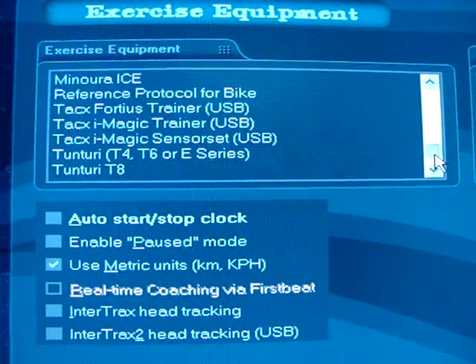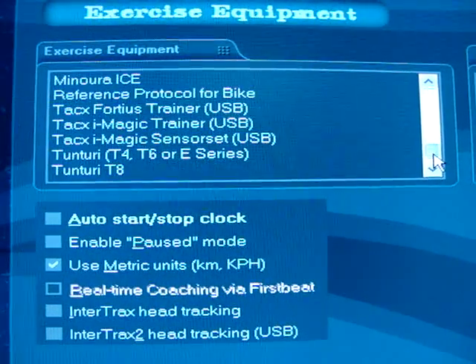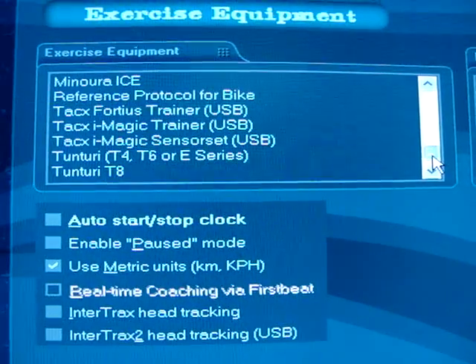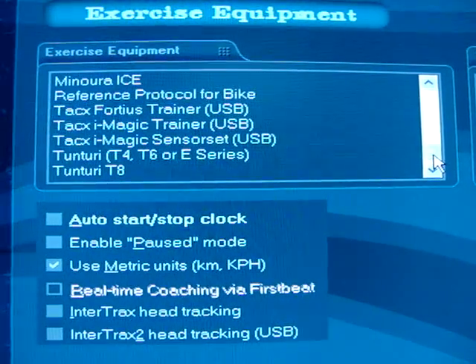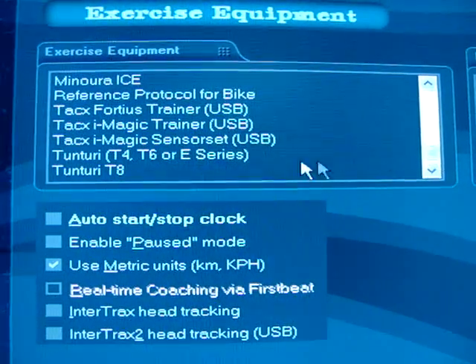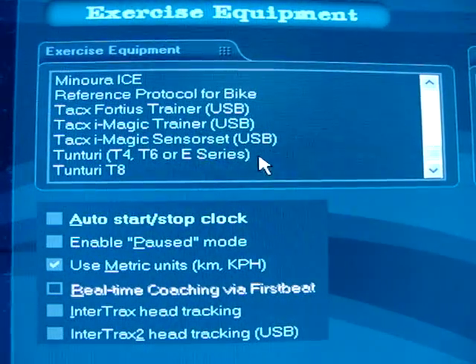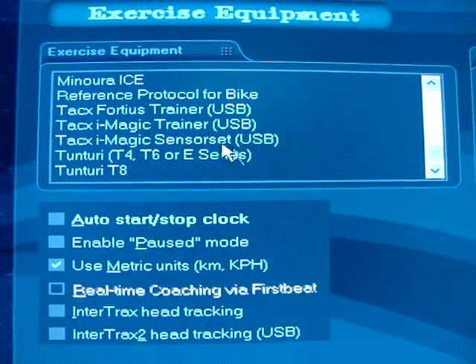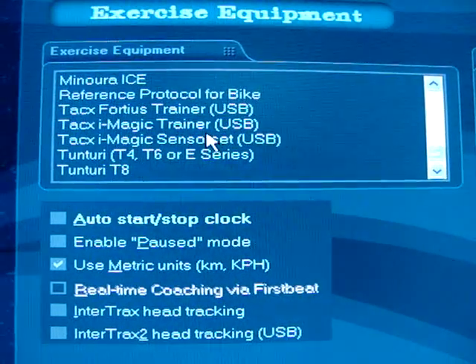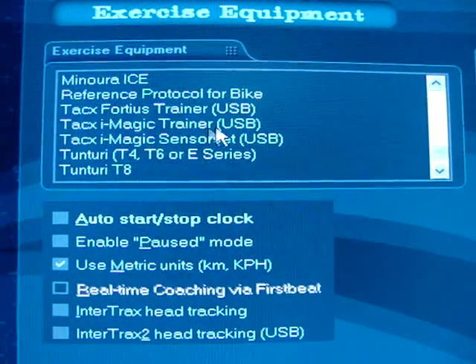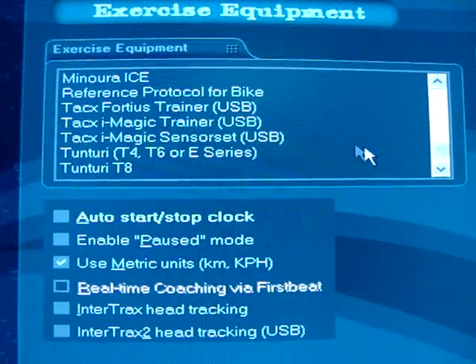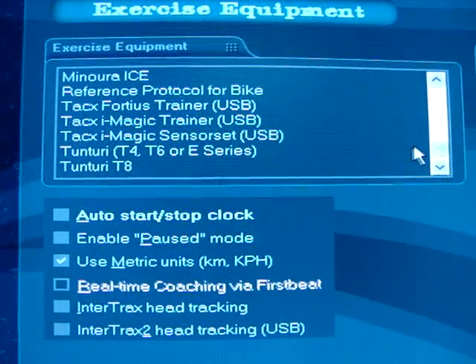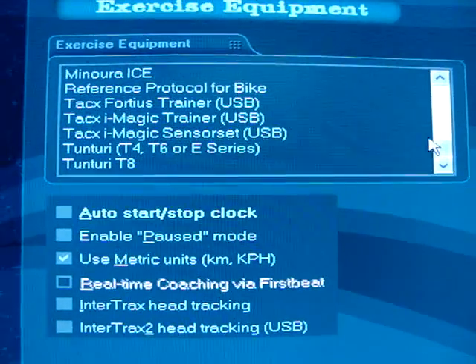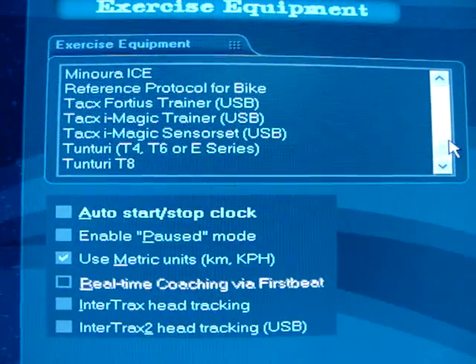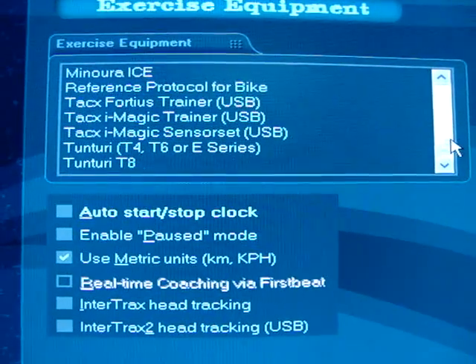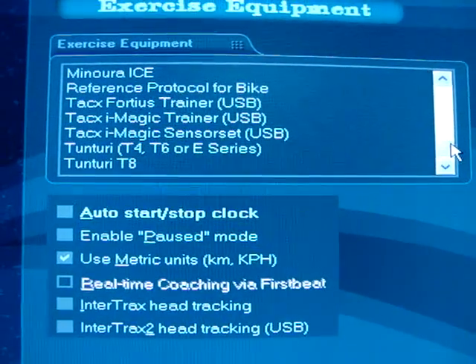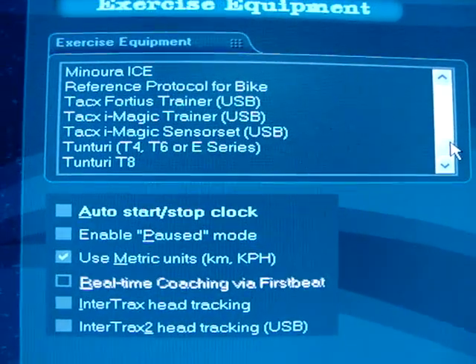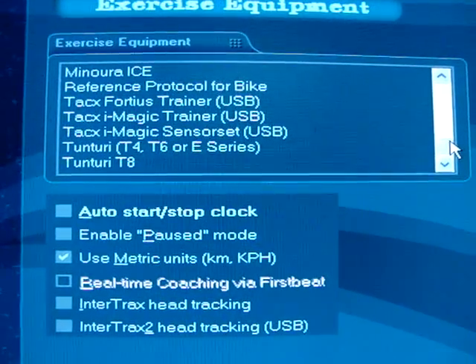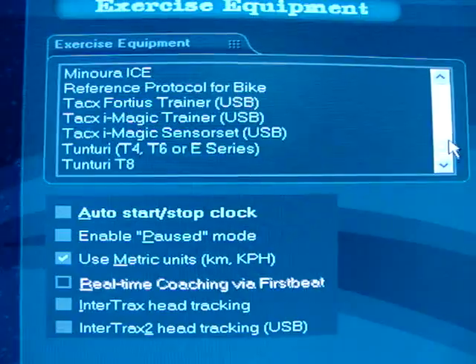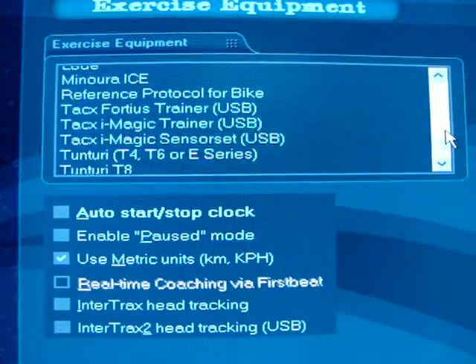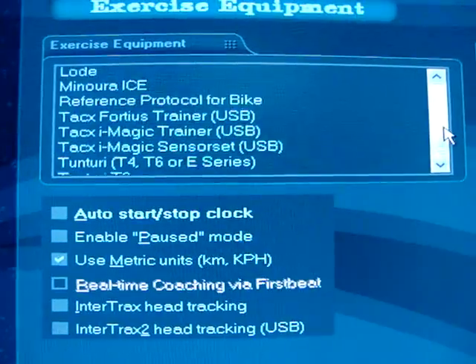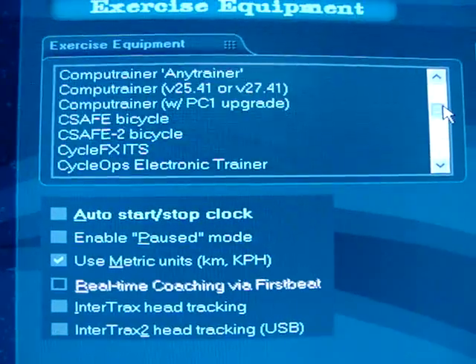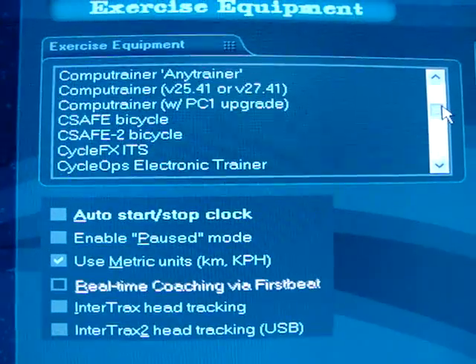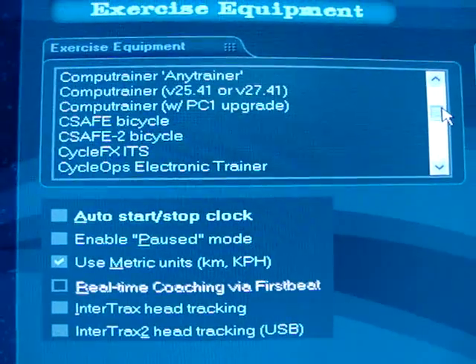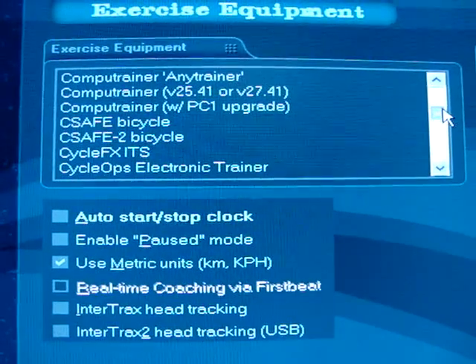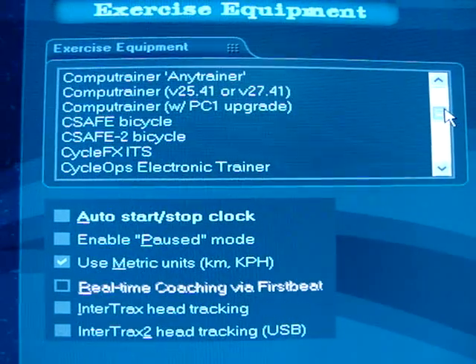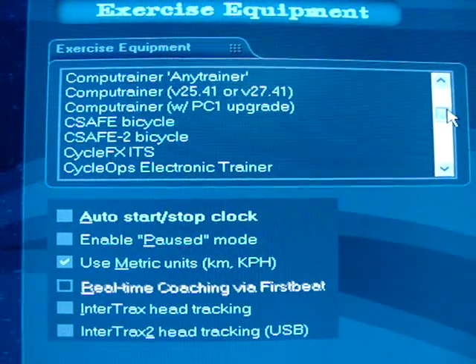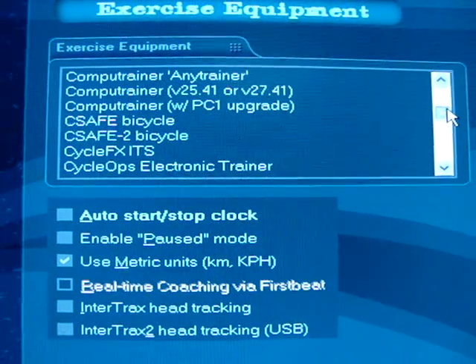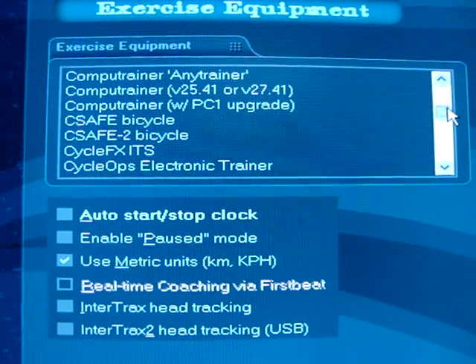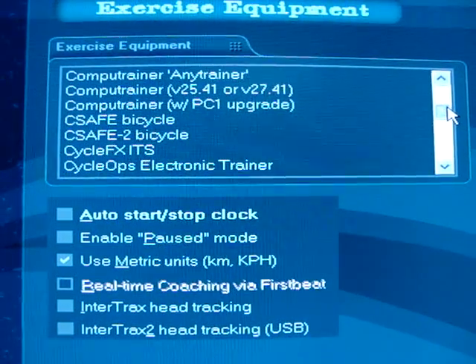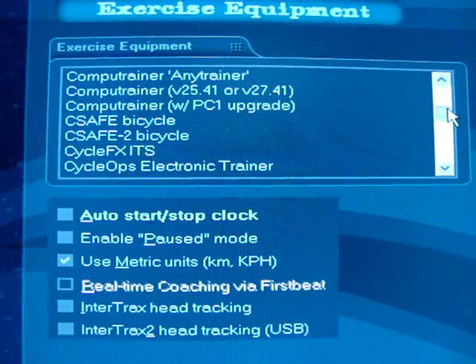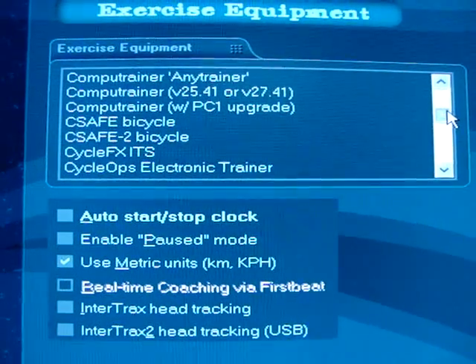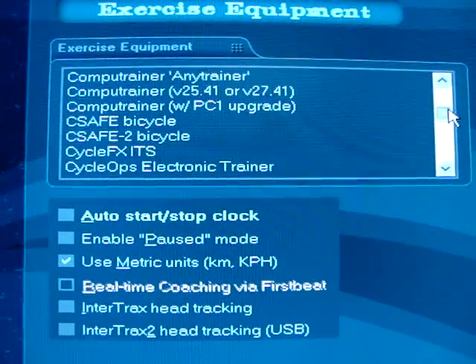And you've also got the Taxi Magic, and up somewhere is the CompuTrainer right there.